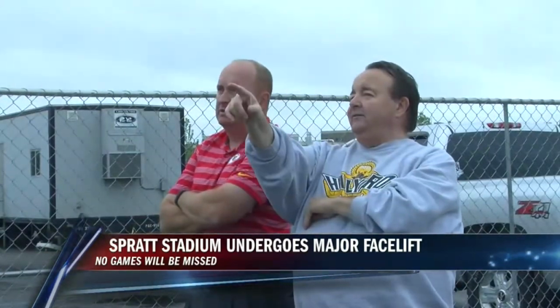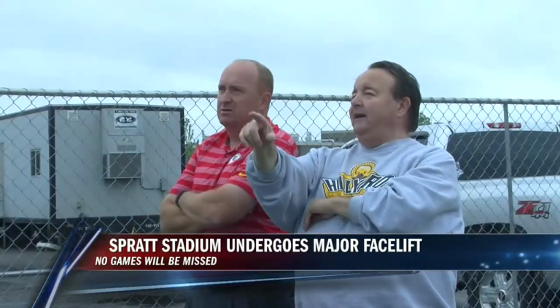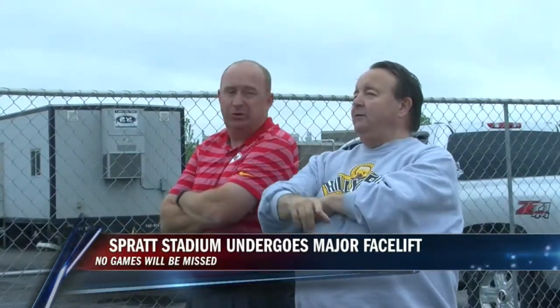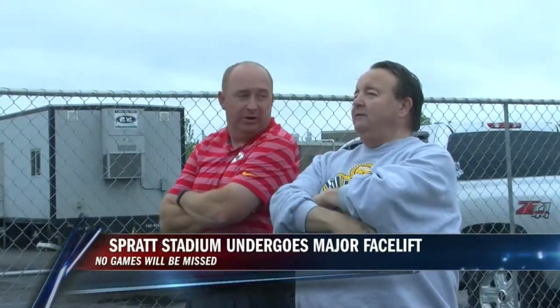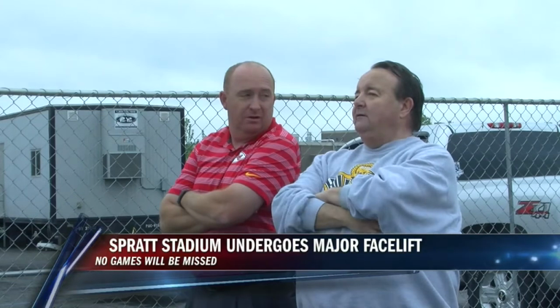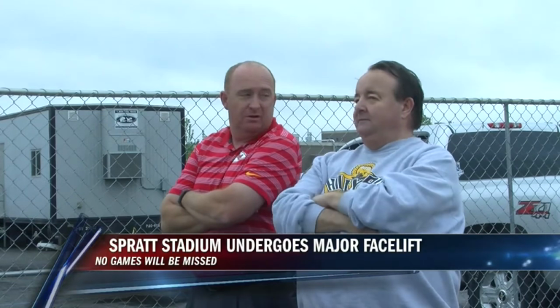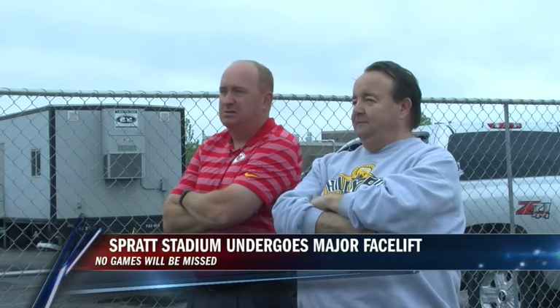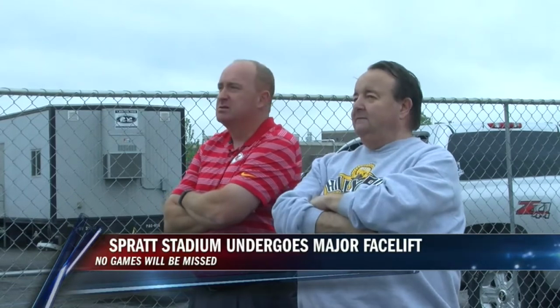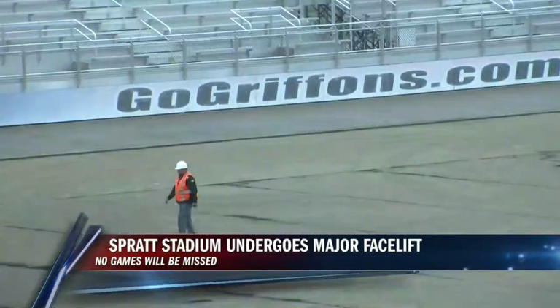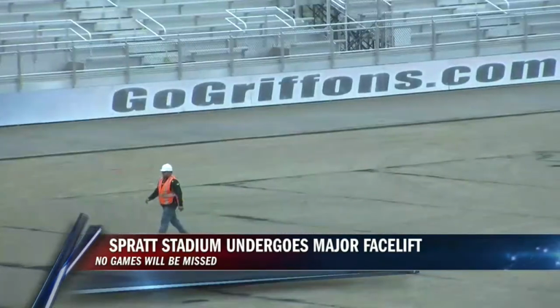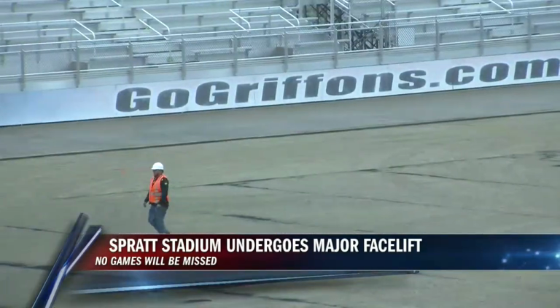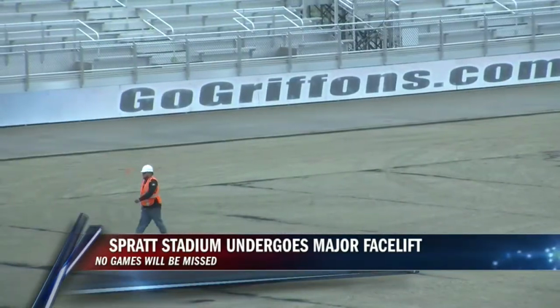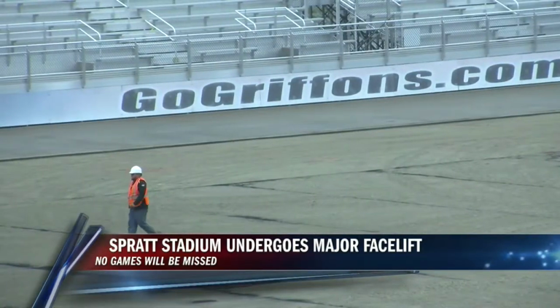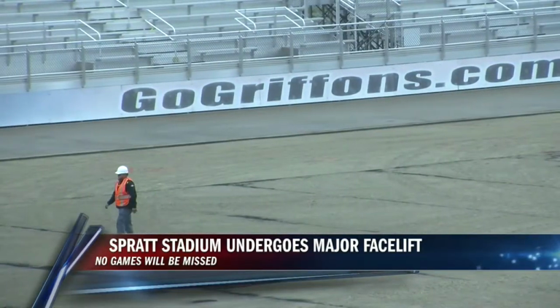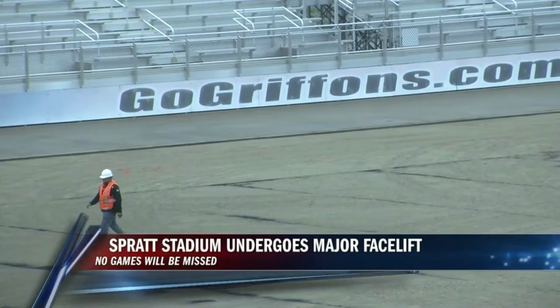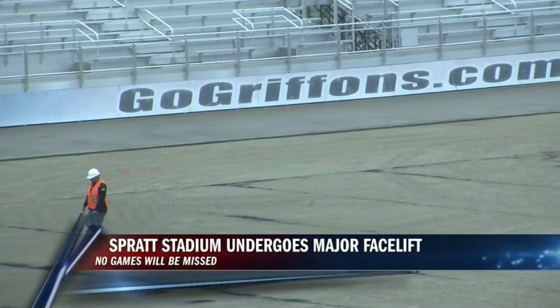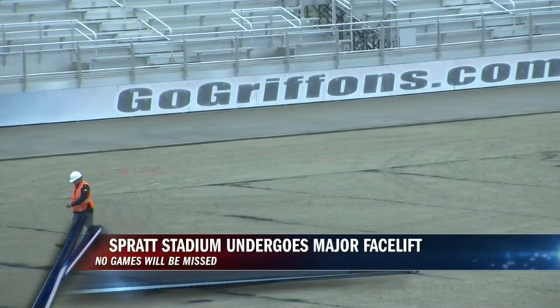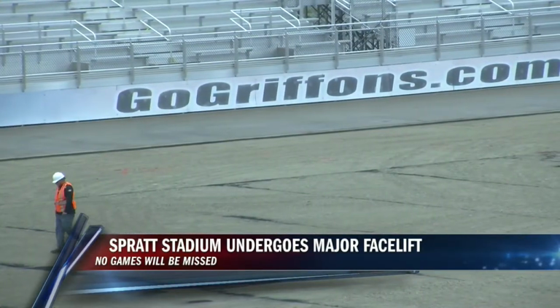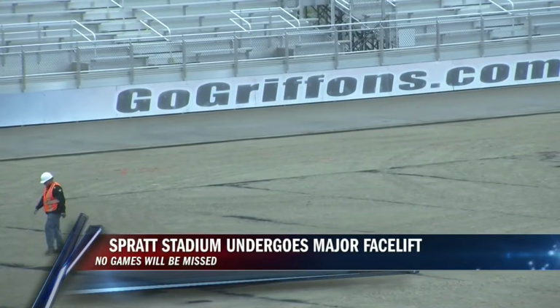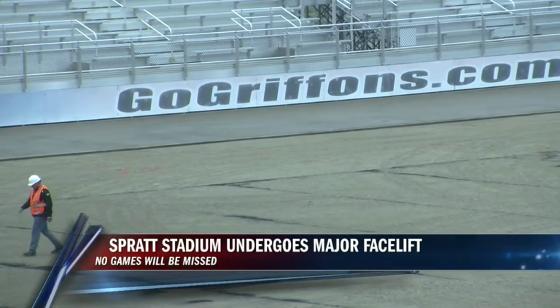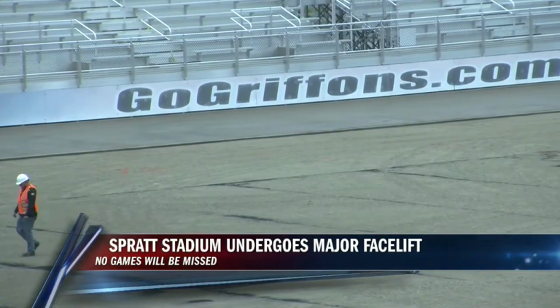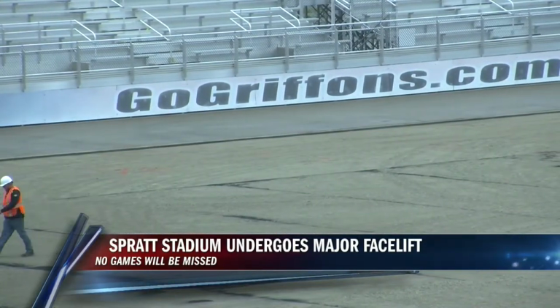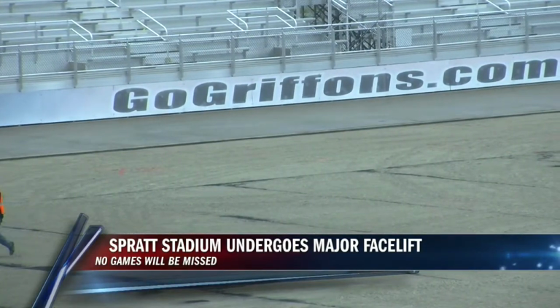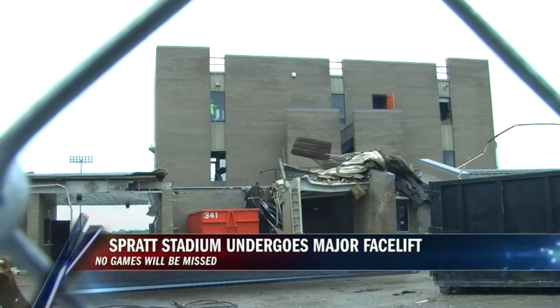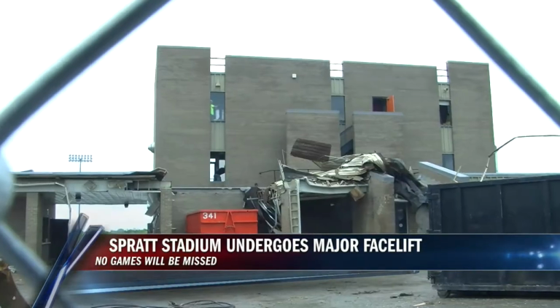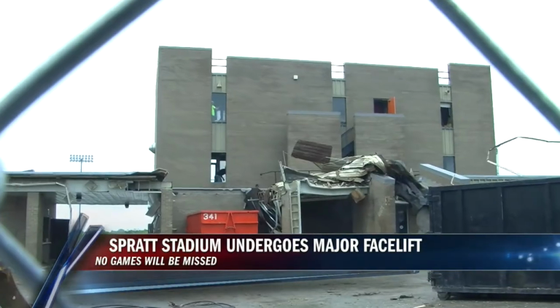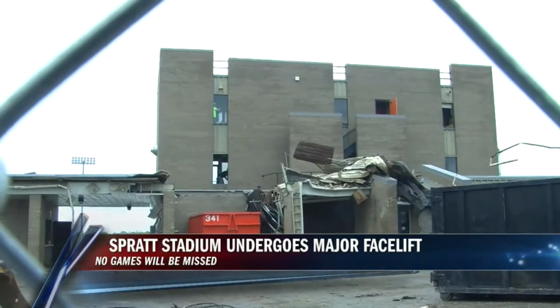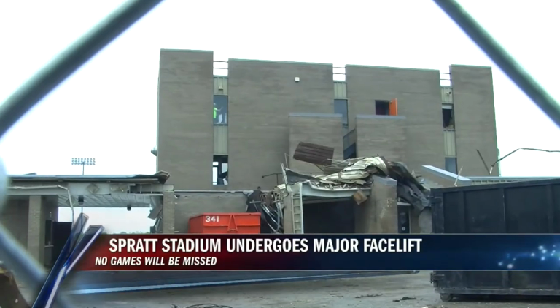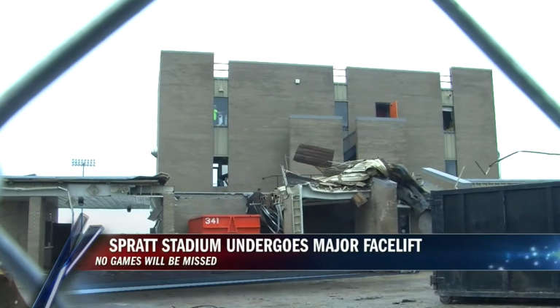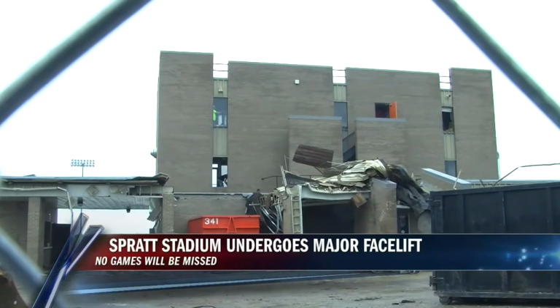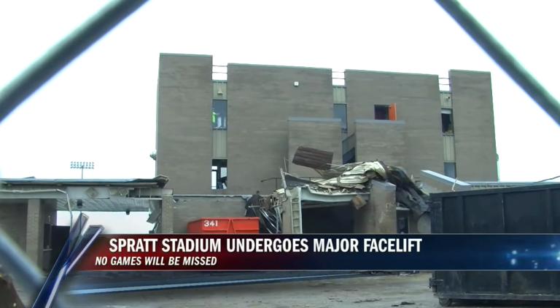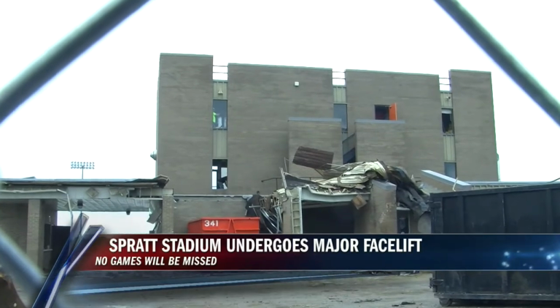Now the task of moving the main field 31 feet and adding new seats, gold coat, and press areas will begin.